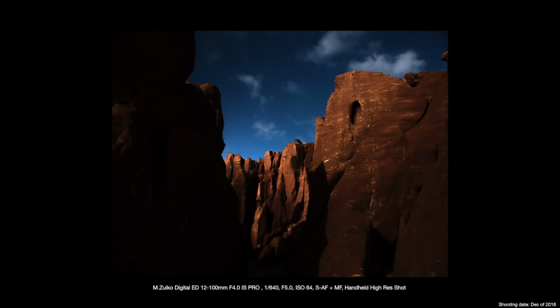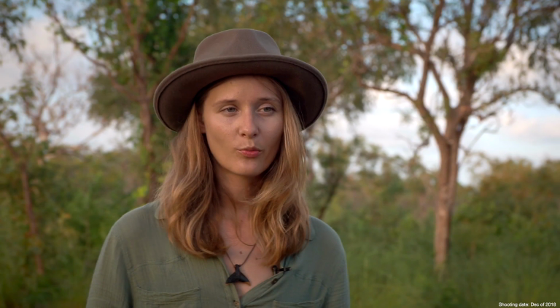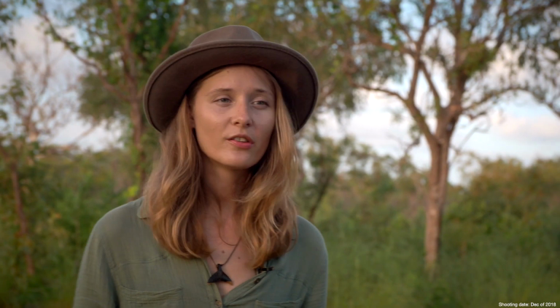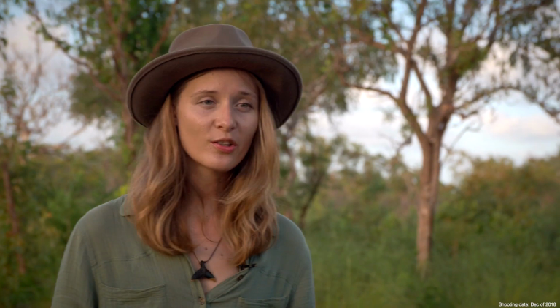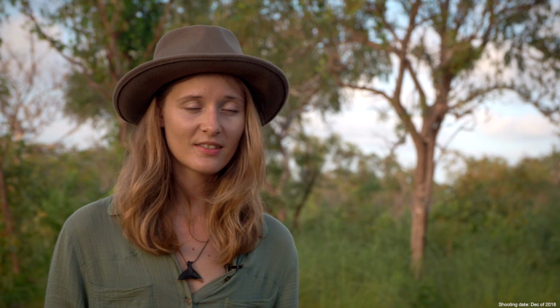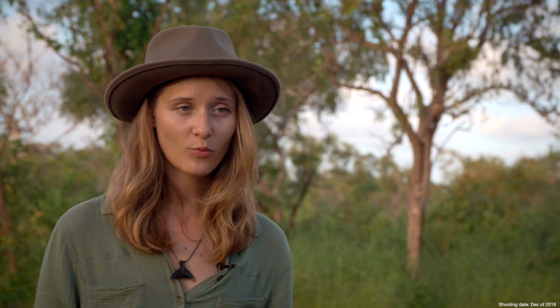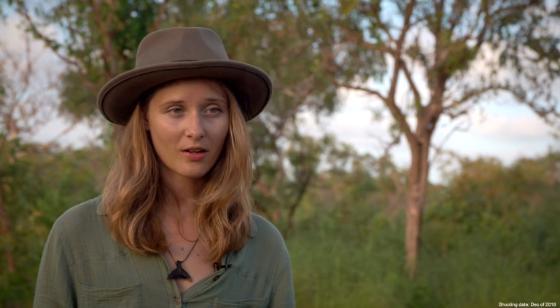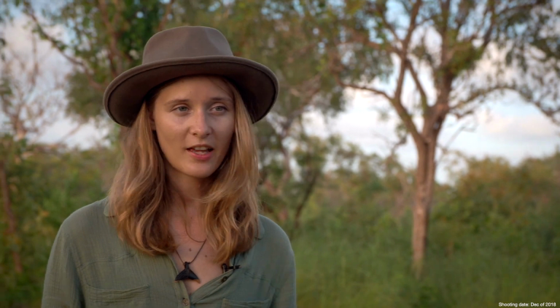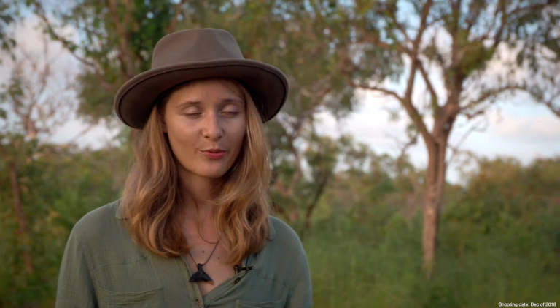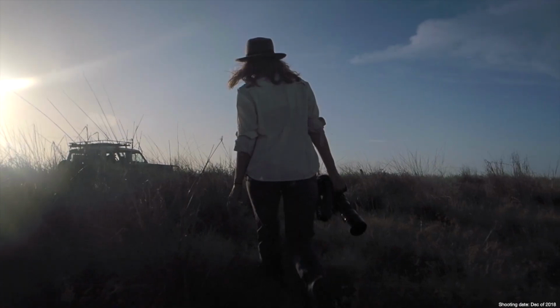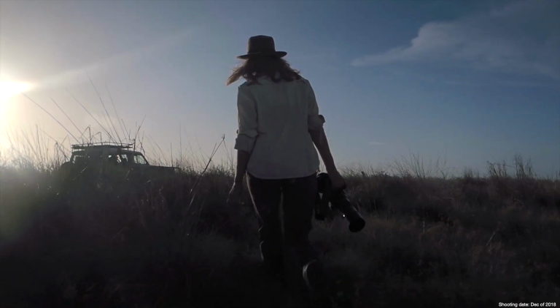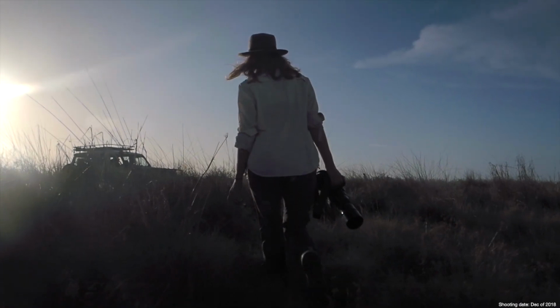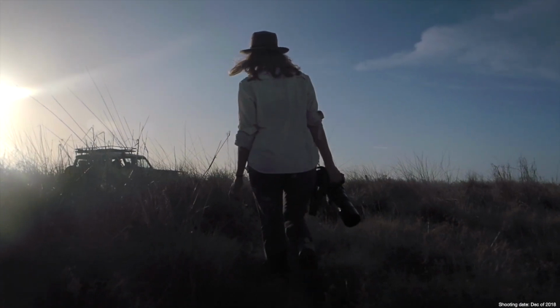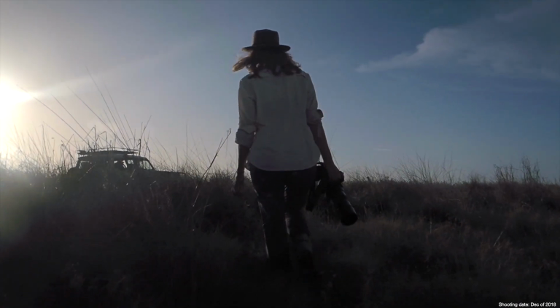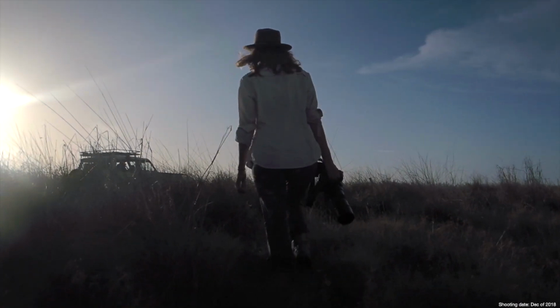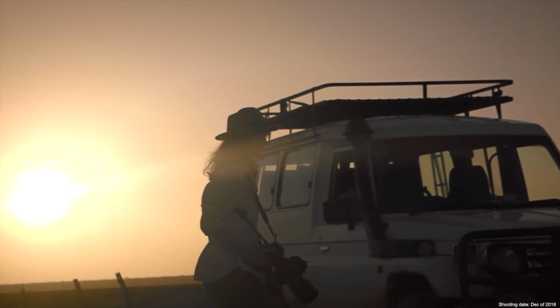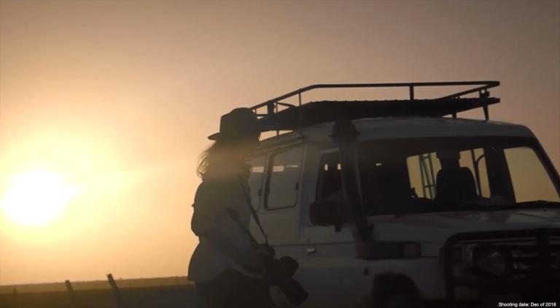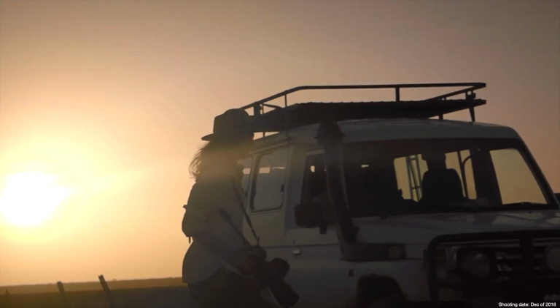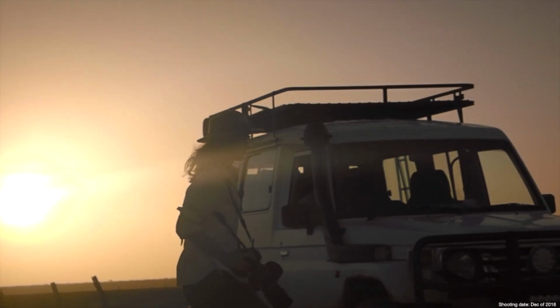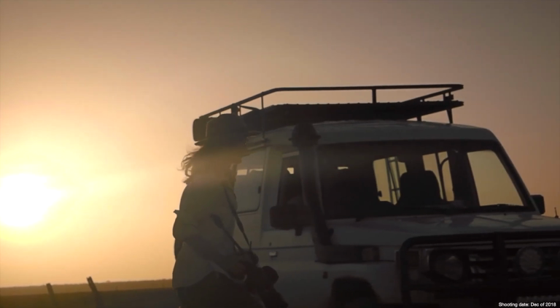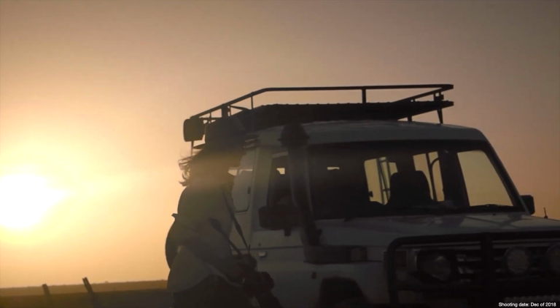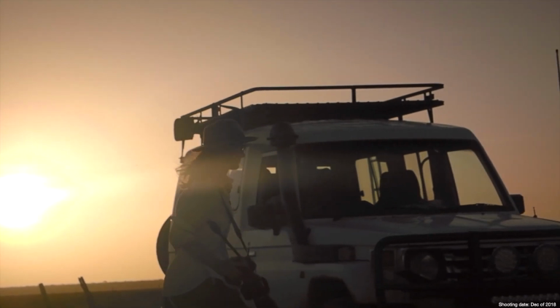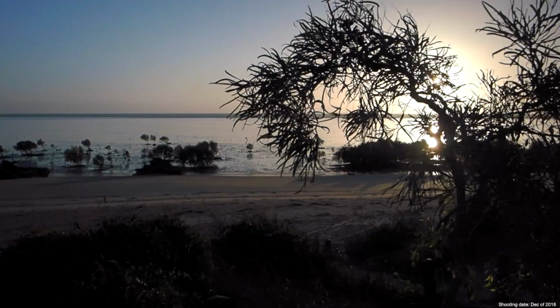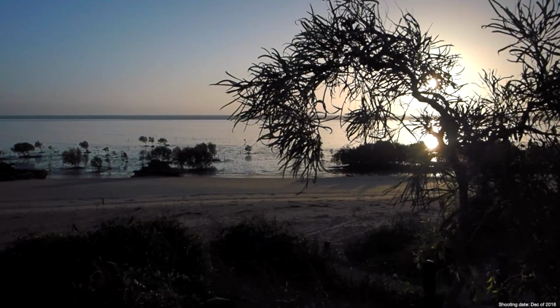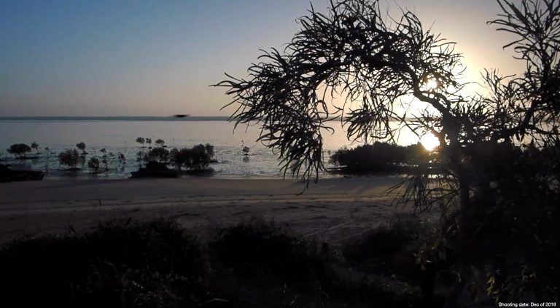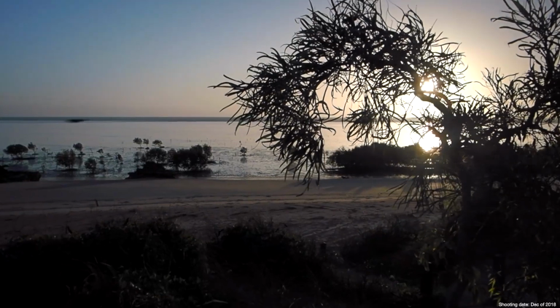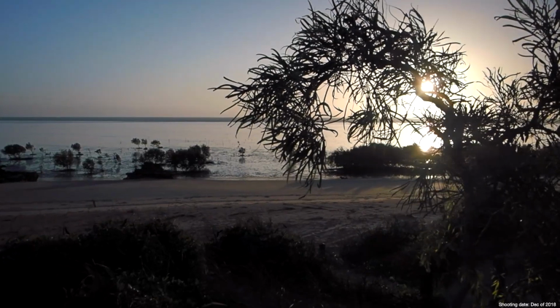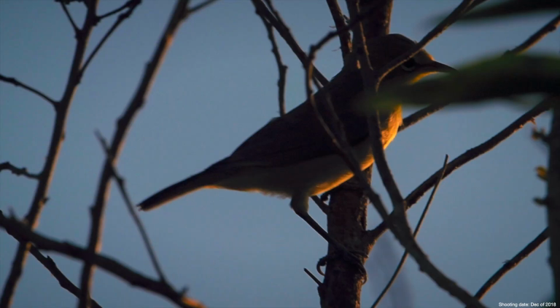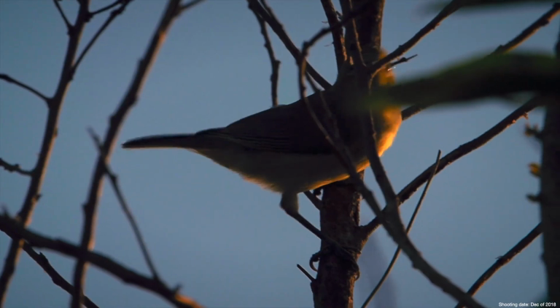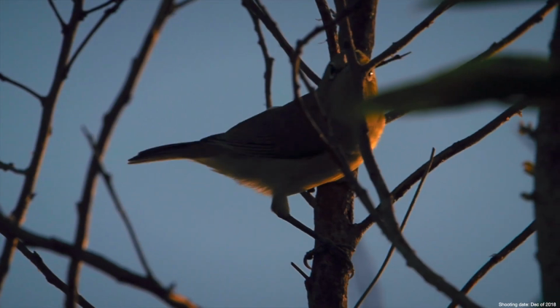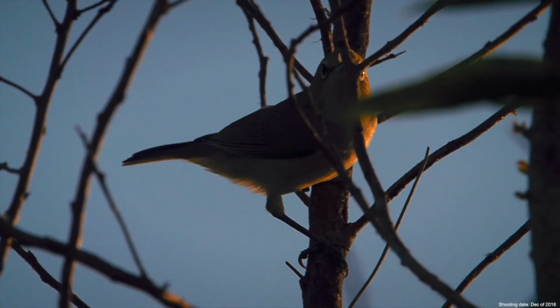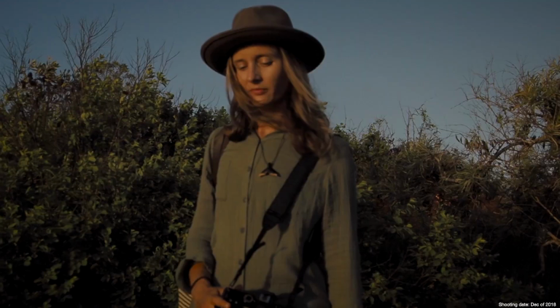When documenting wildlife, we have to work around the times that they are active, which was often done at dusk.